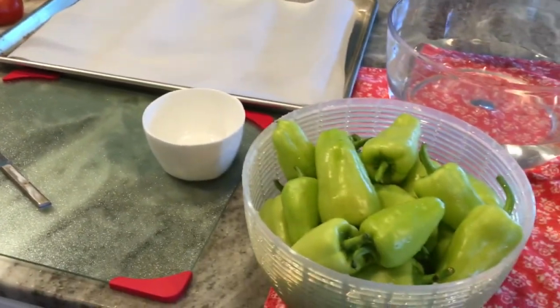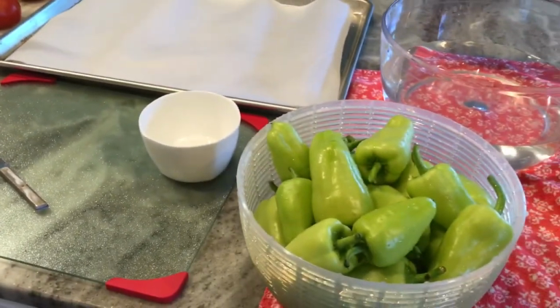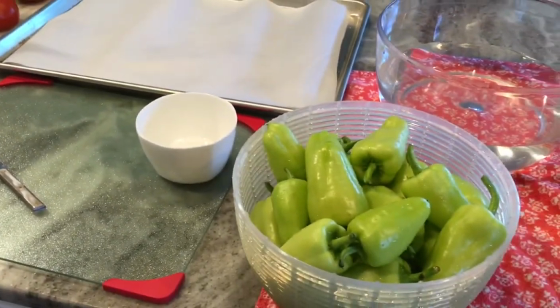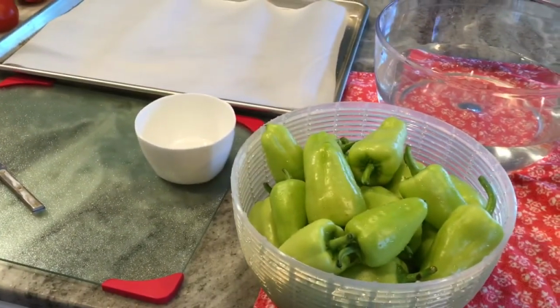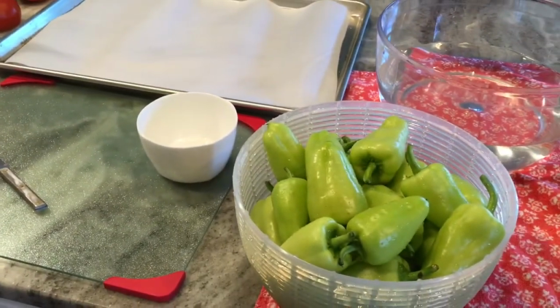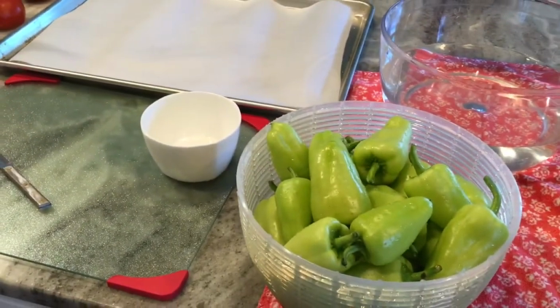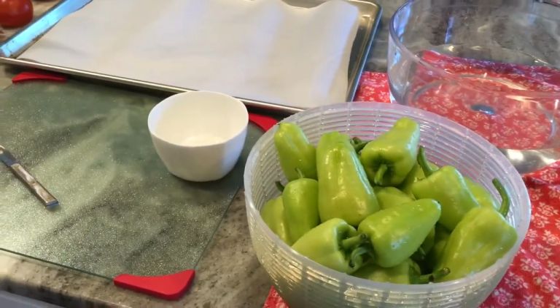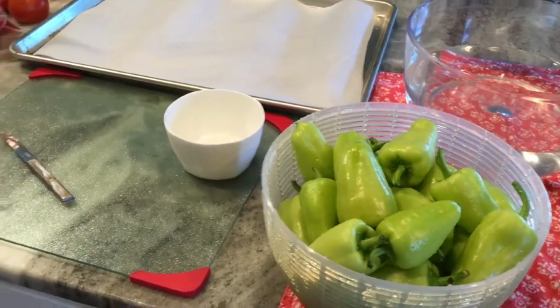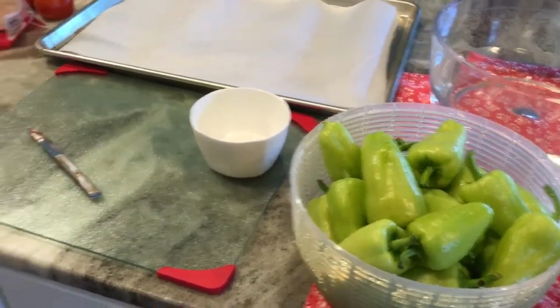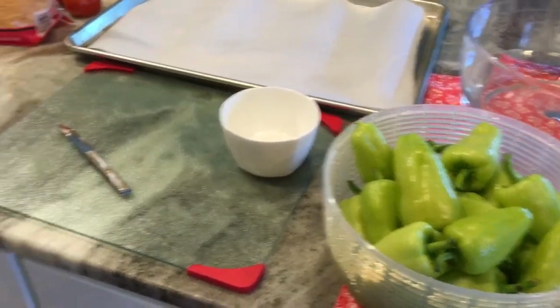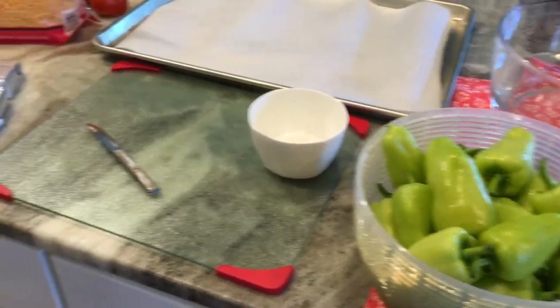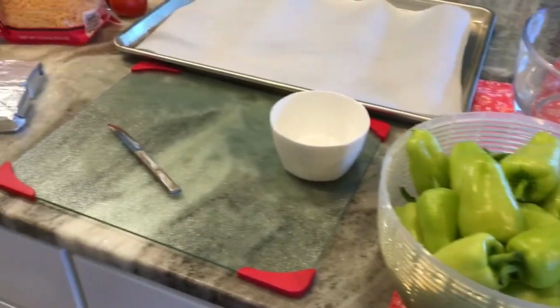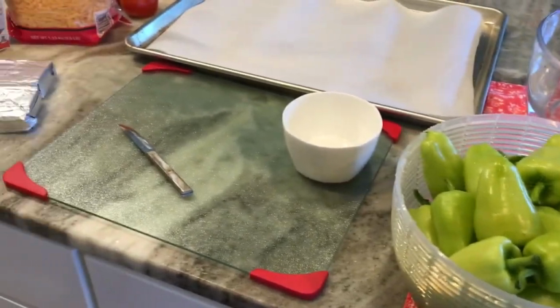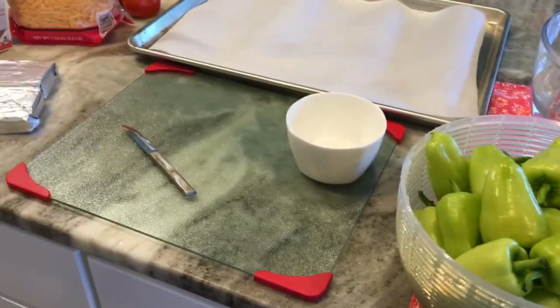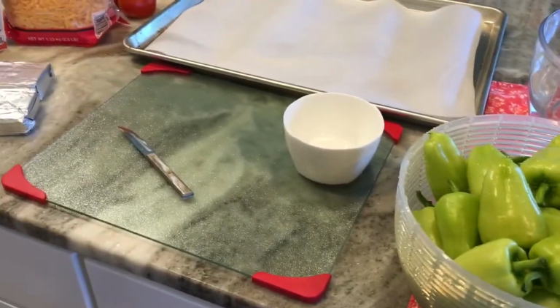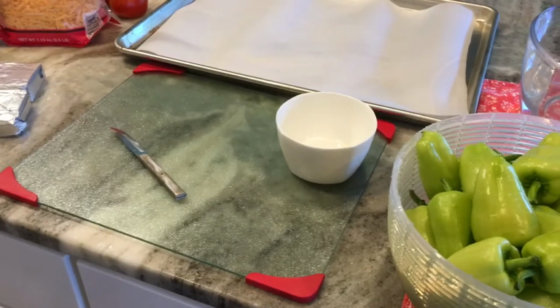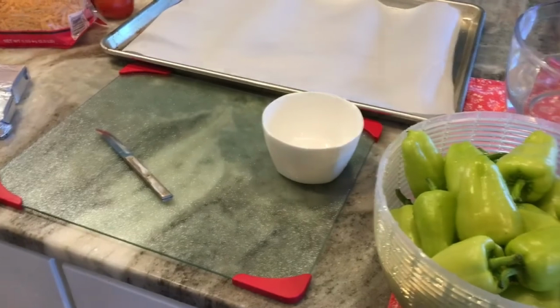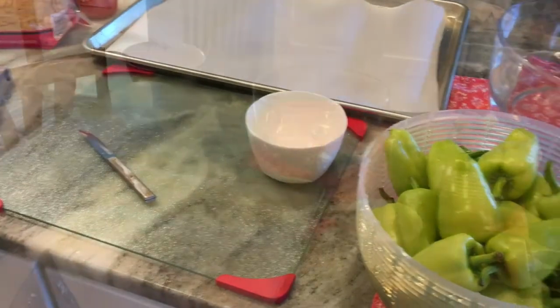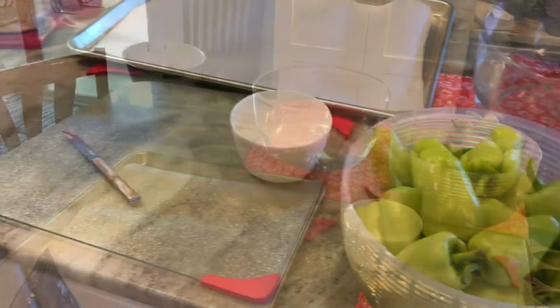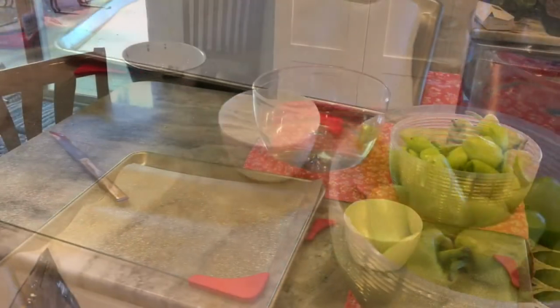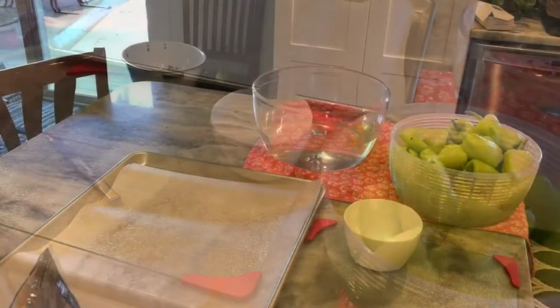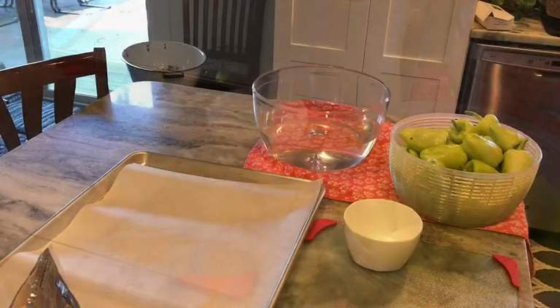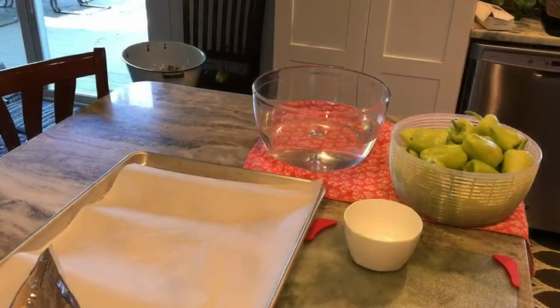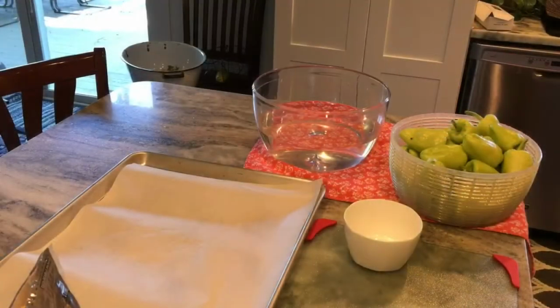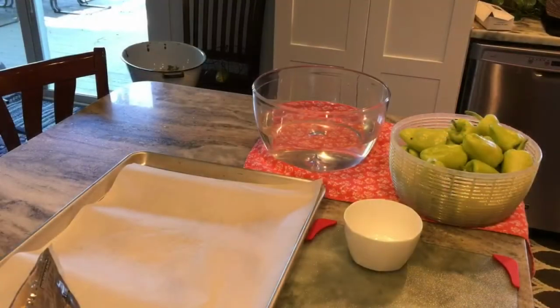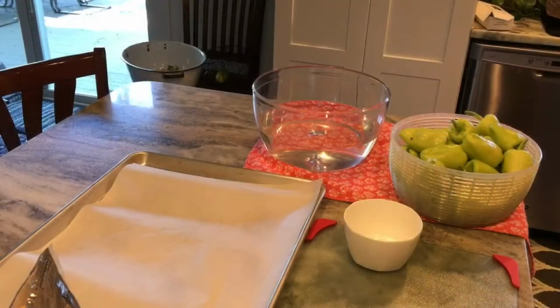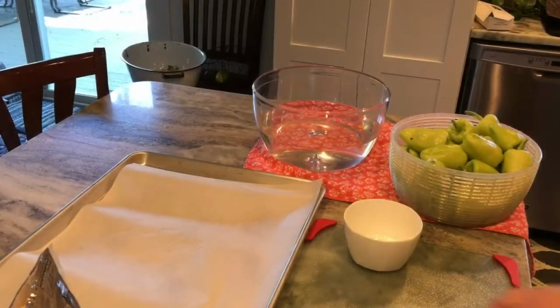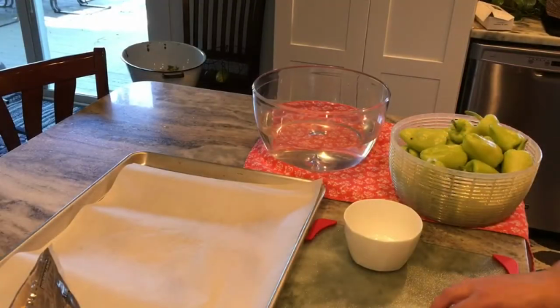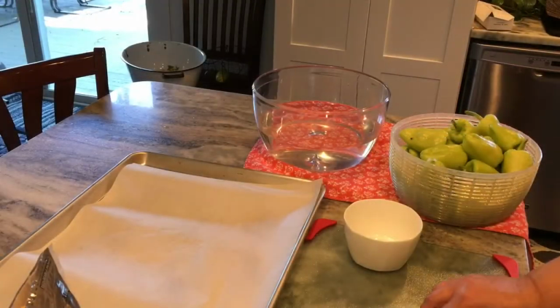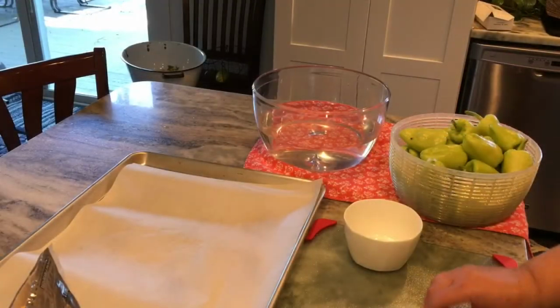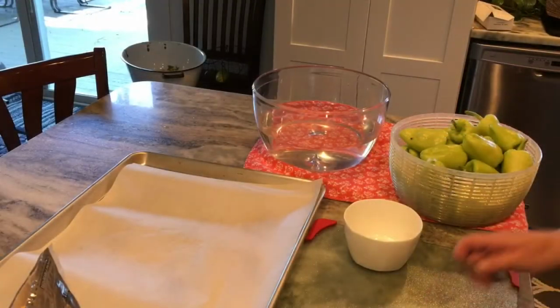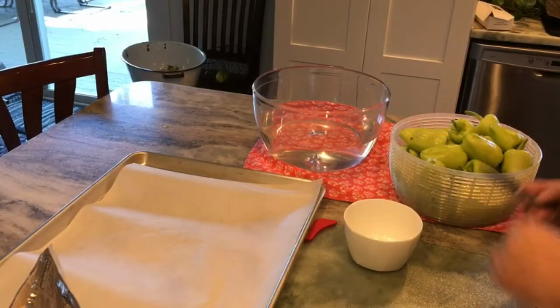You have shredded cheddar cheese, bacon bits, and ranch dressing.